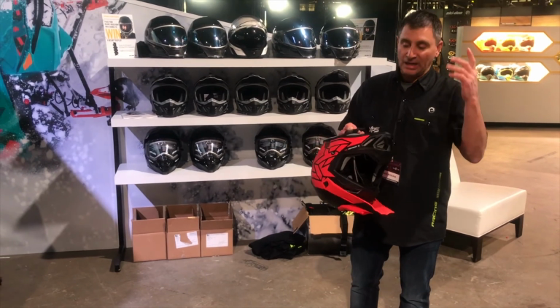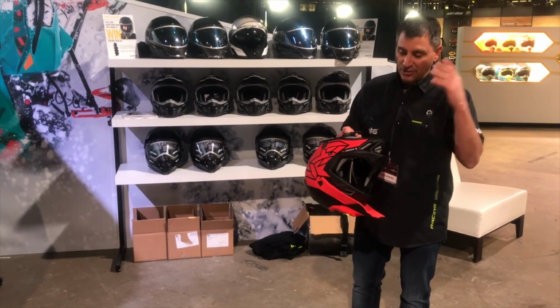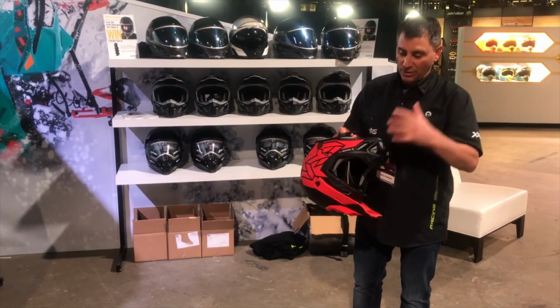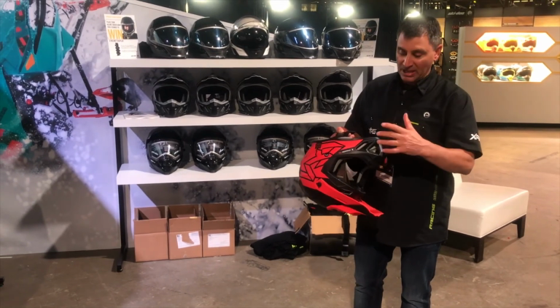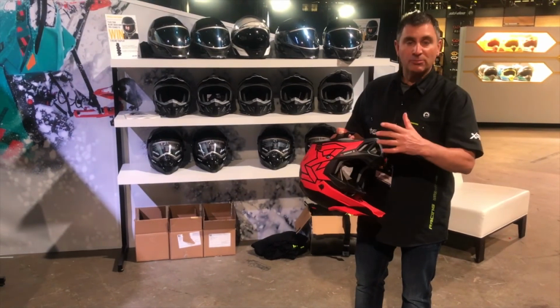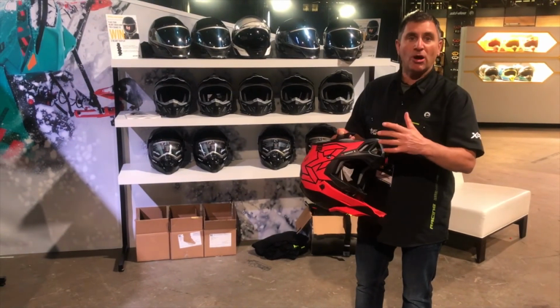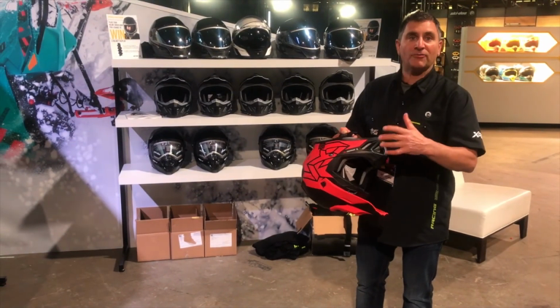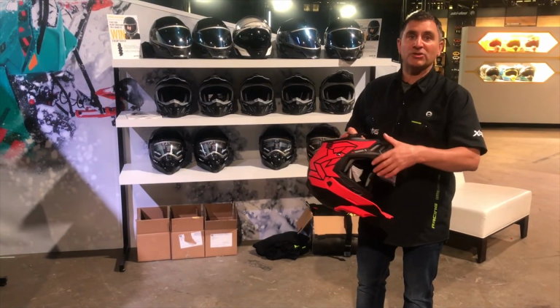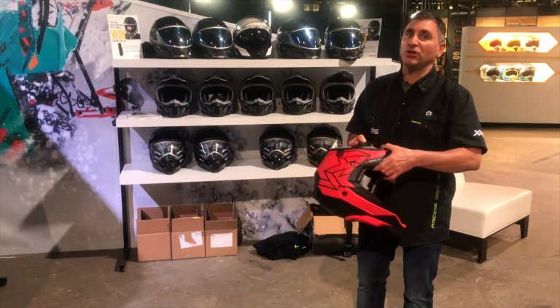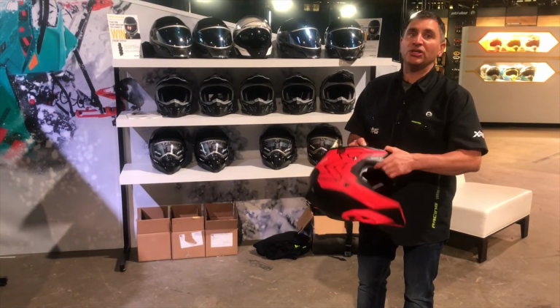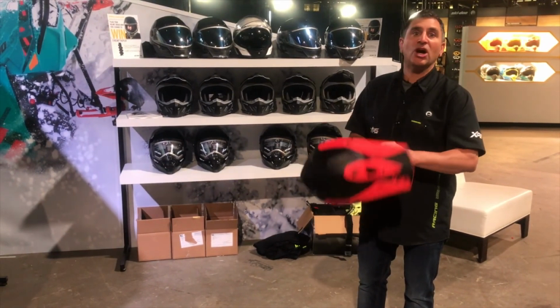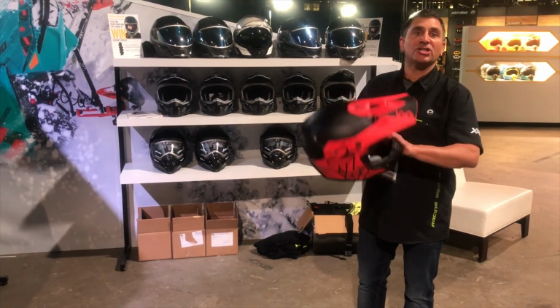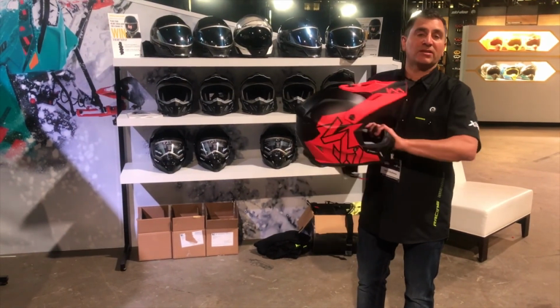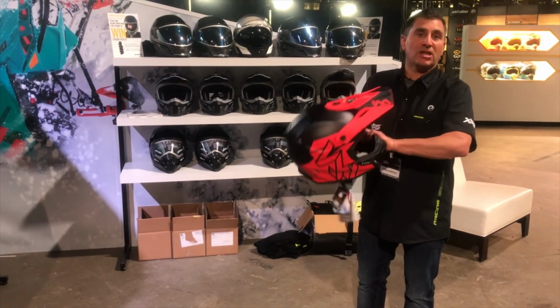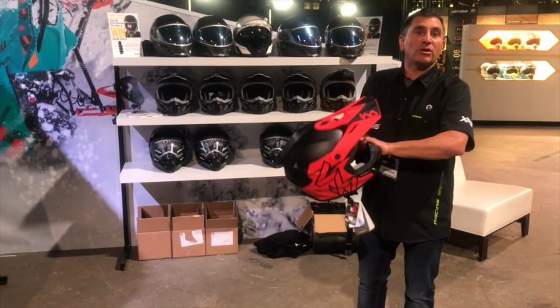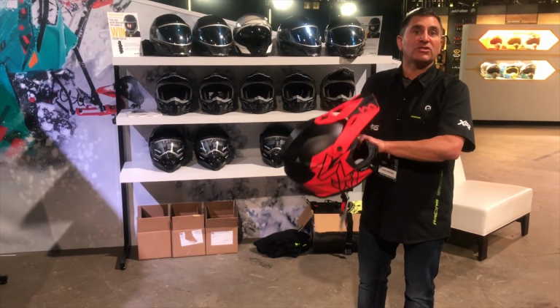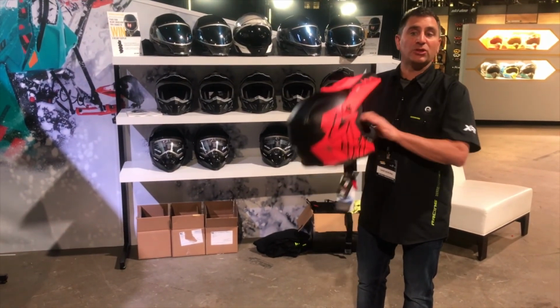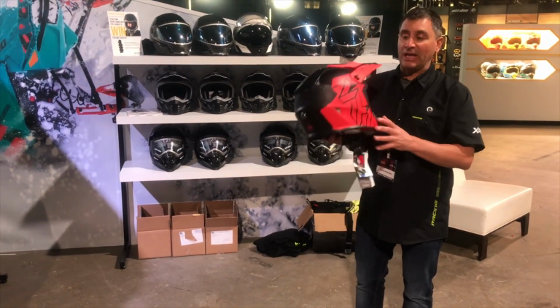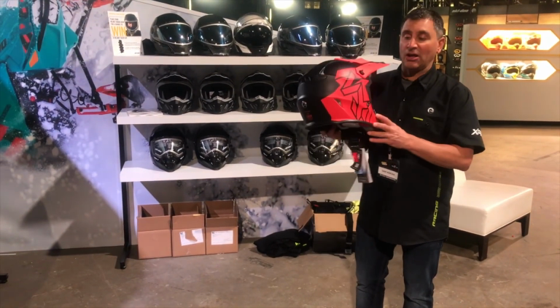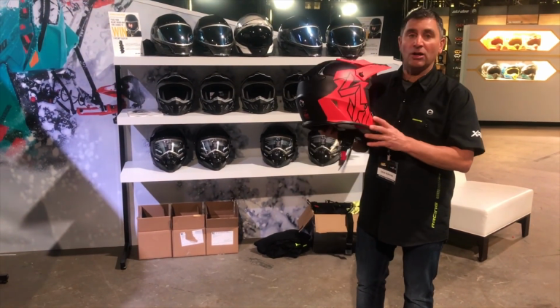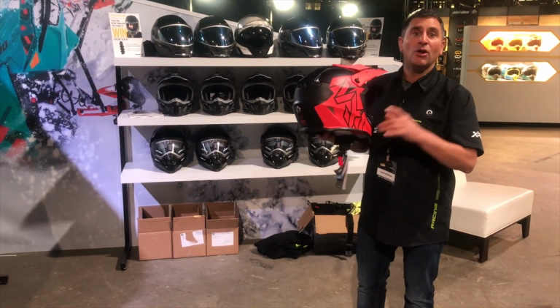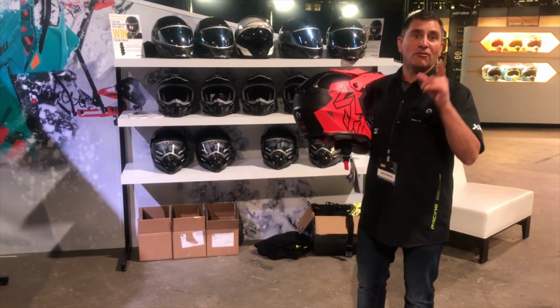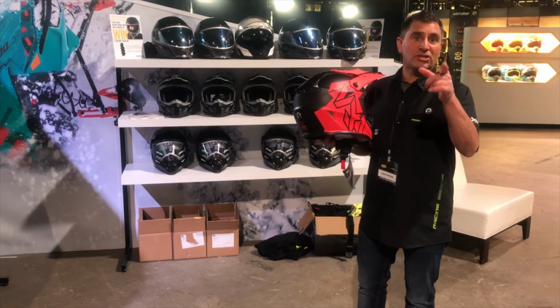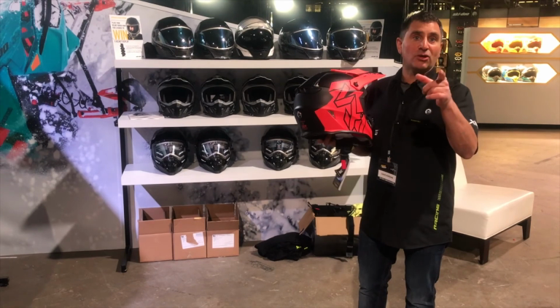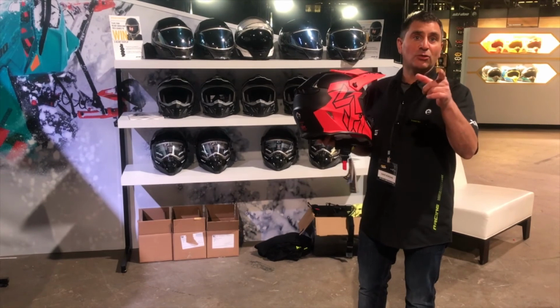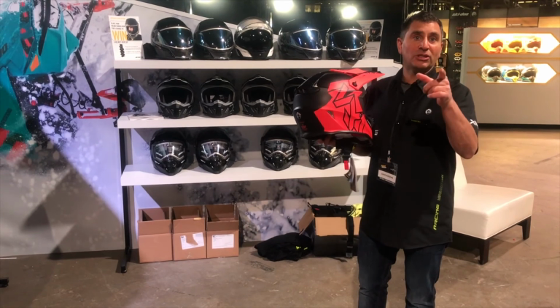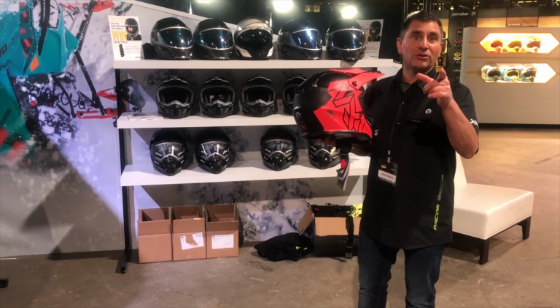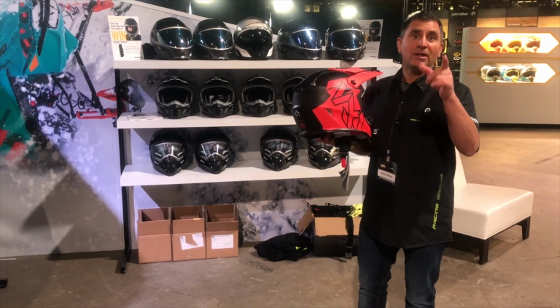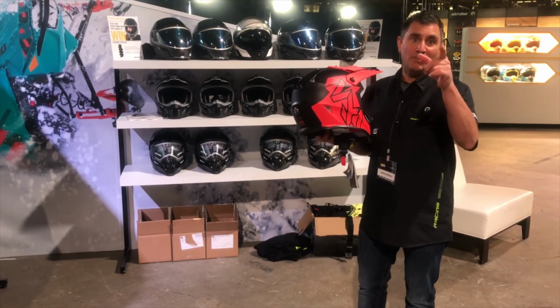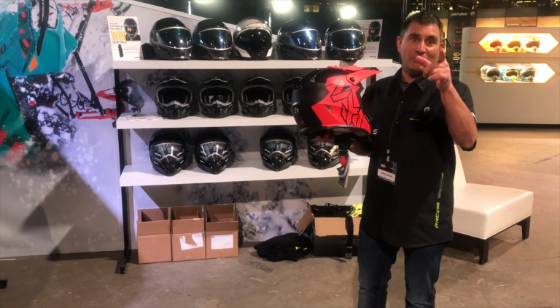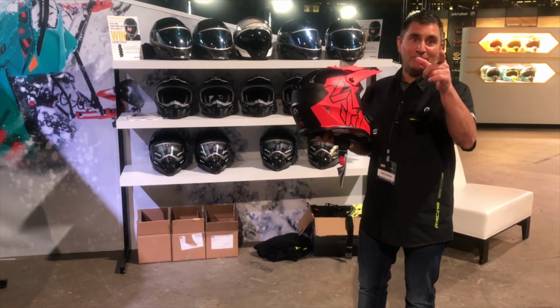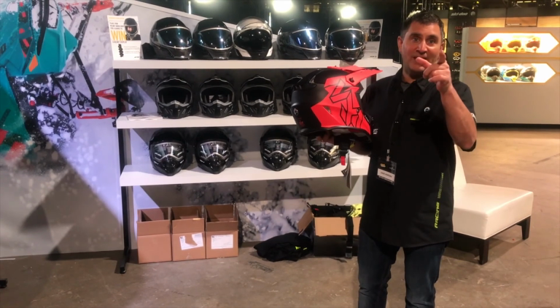Another amazing product from Skidoo — you got to check this out in the Skidoo catalog or visit your local dealer and pick one up today.